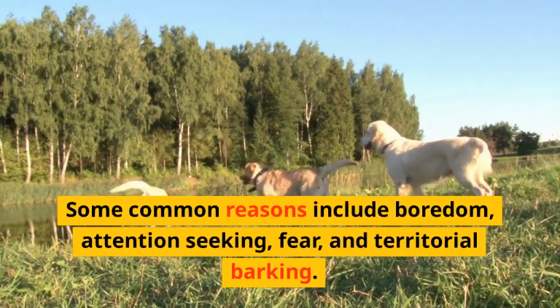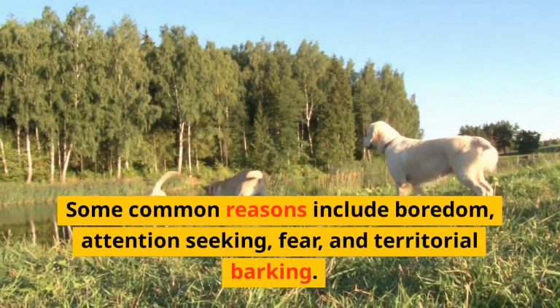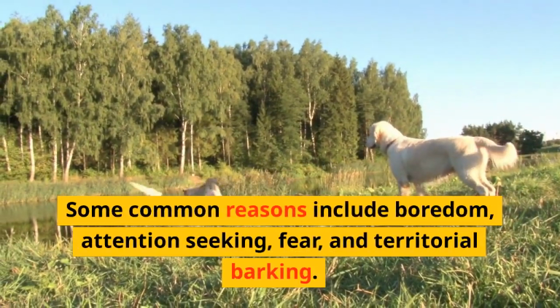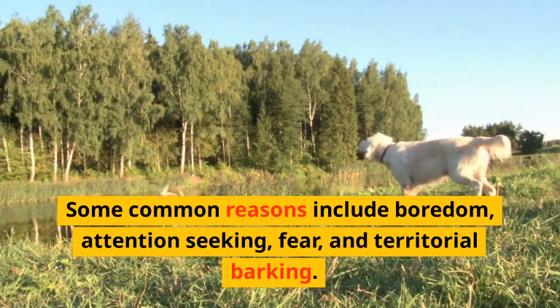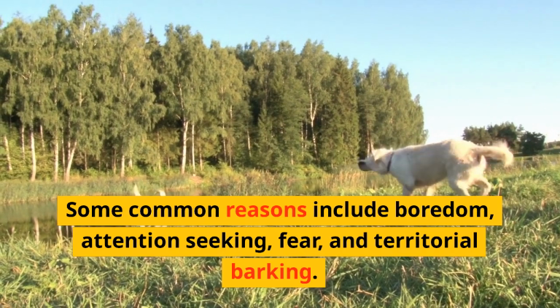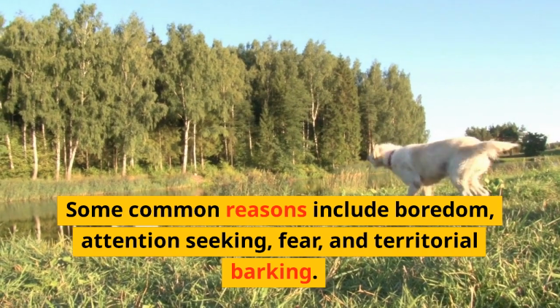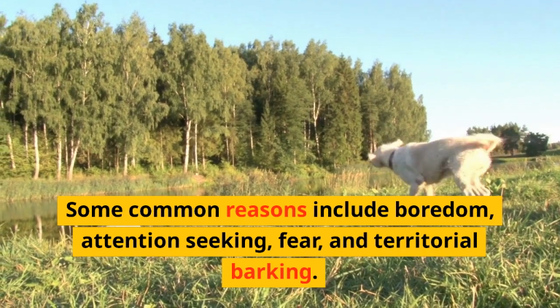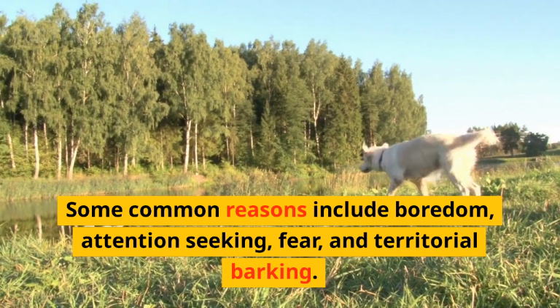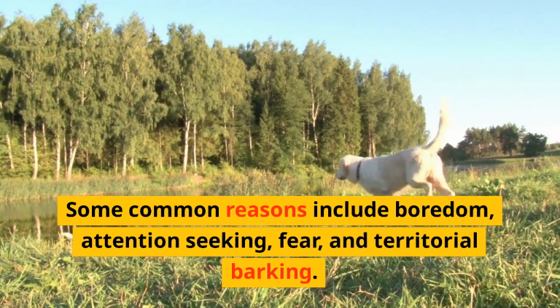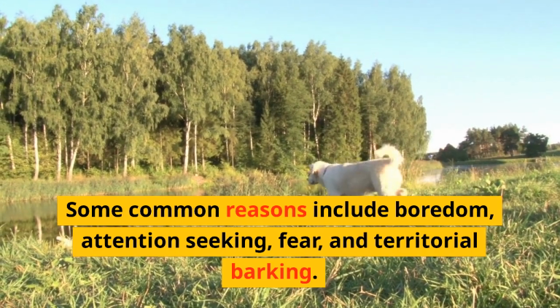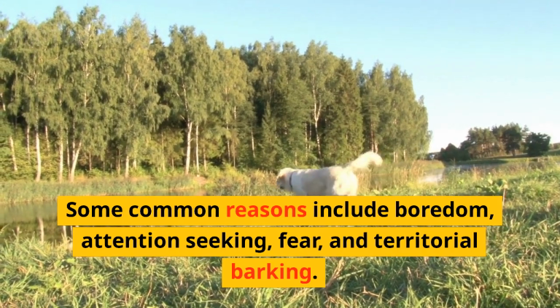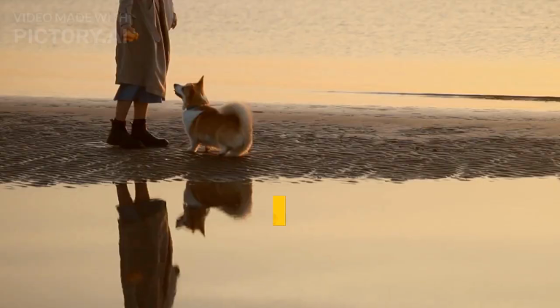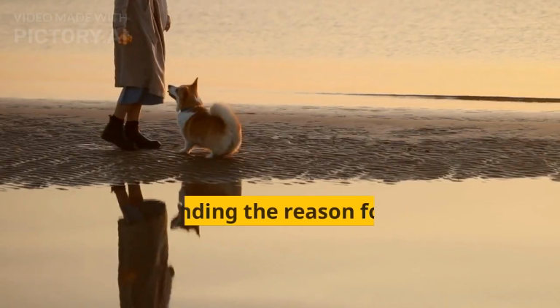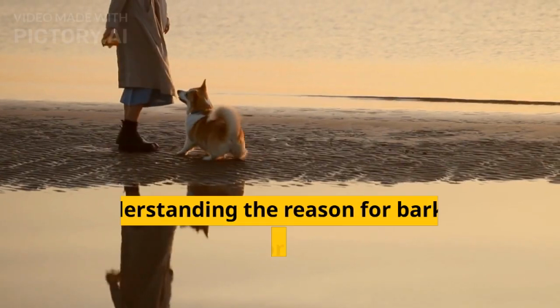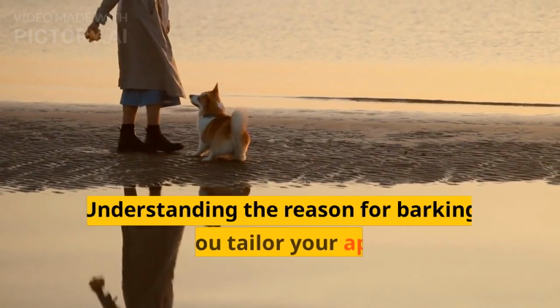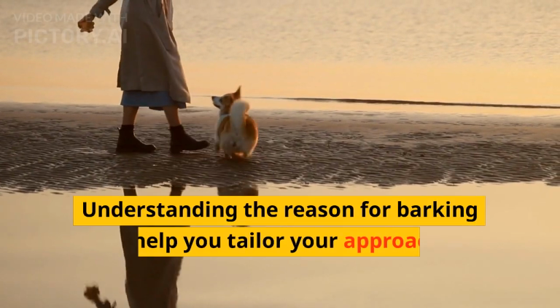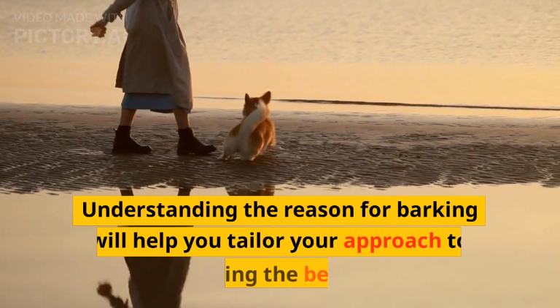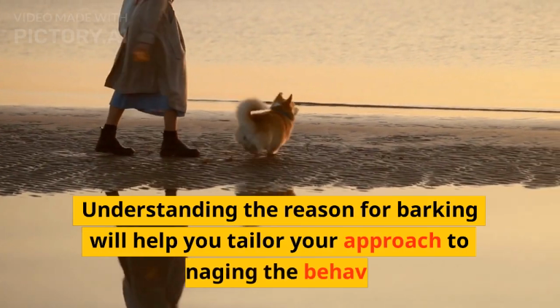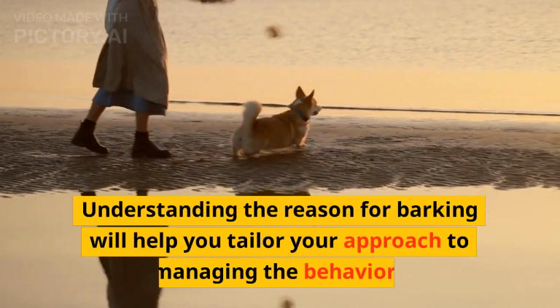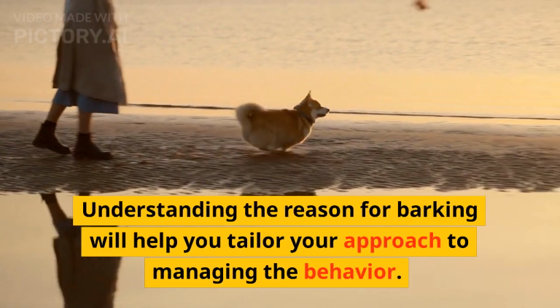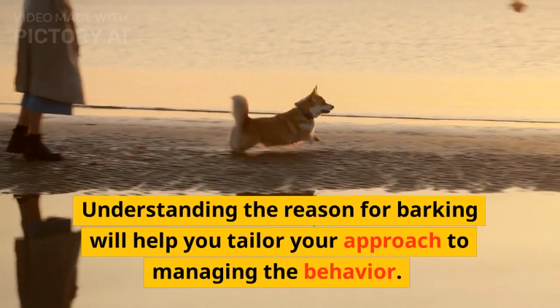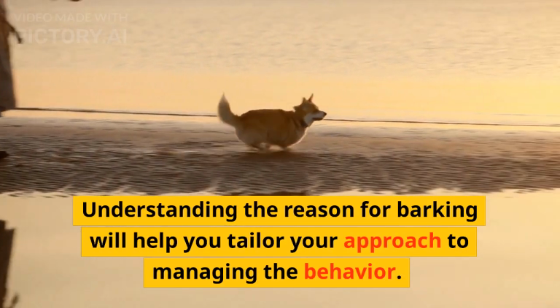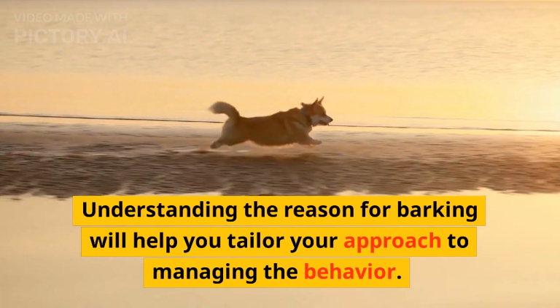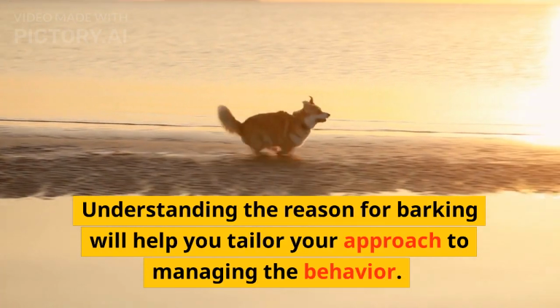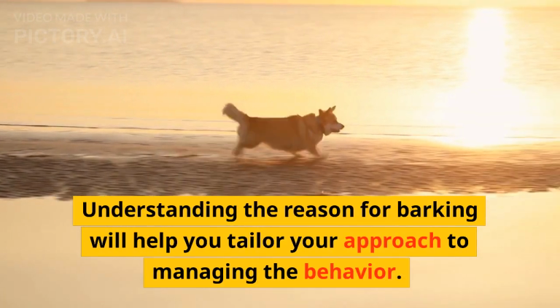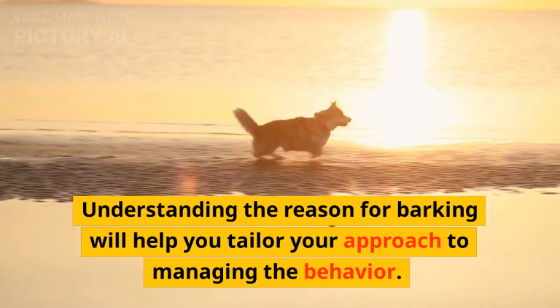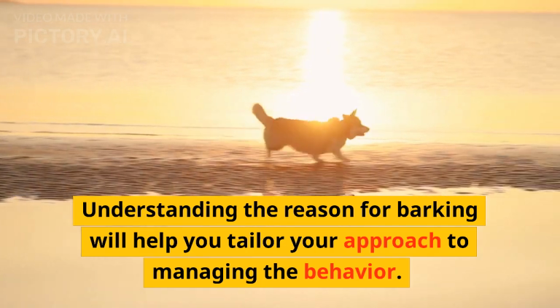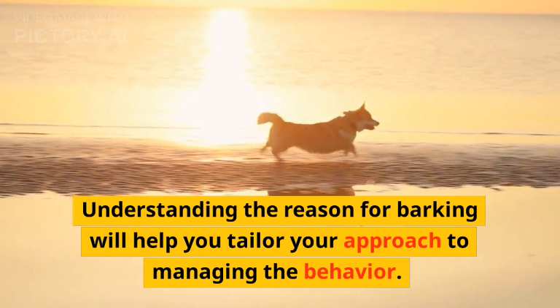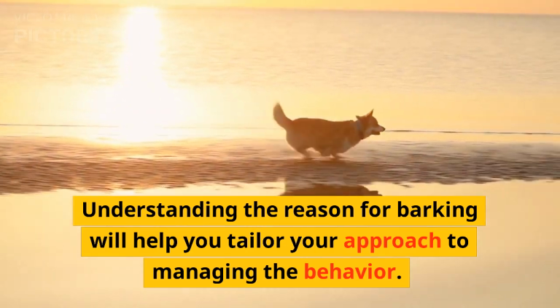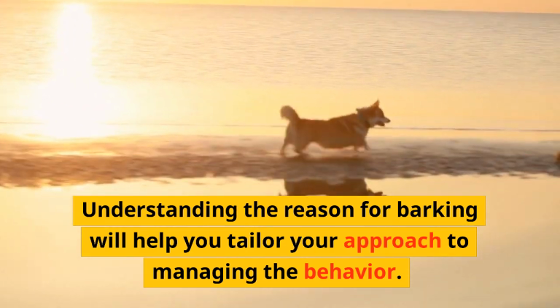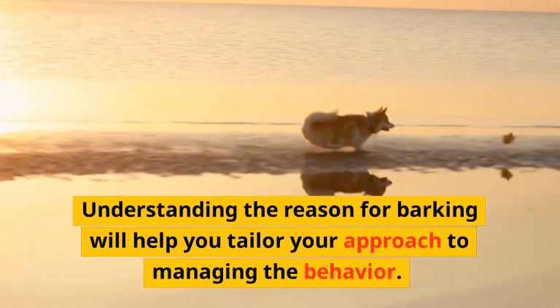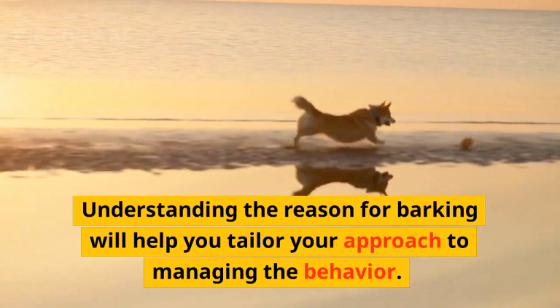Other common reasons include fear and territorial barking. Understanding the reason for barking will help you tailor your approach to managing the behavior.